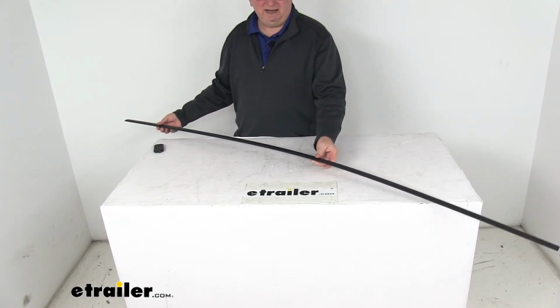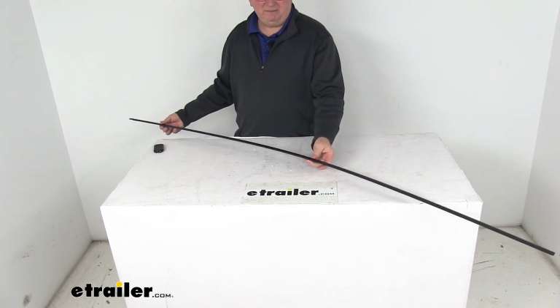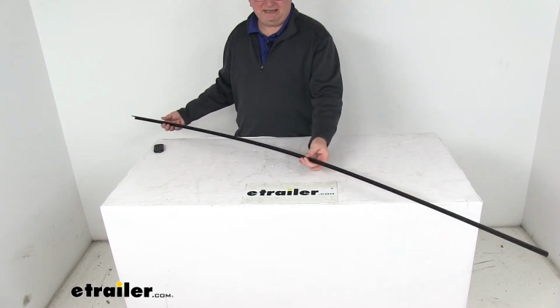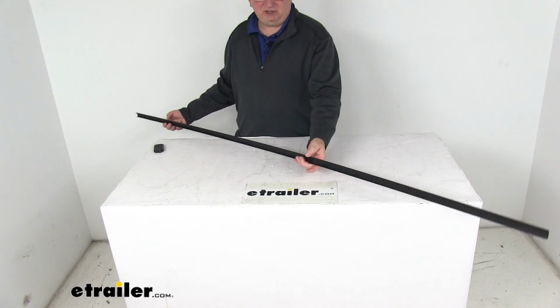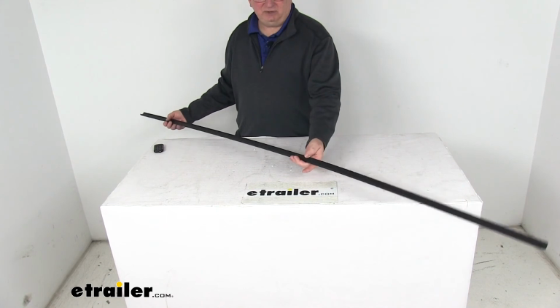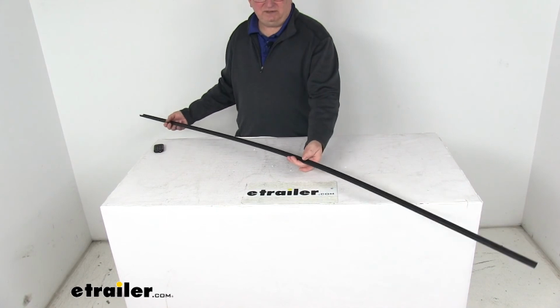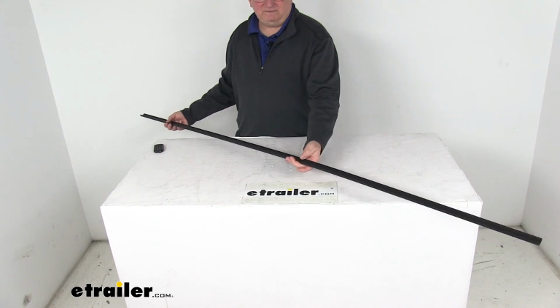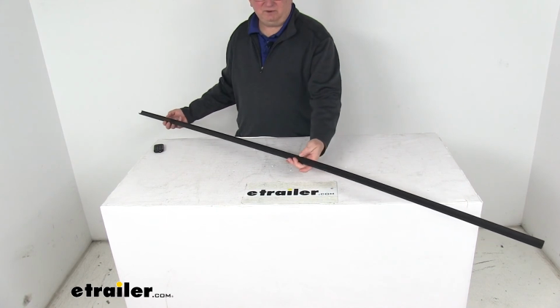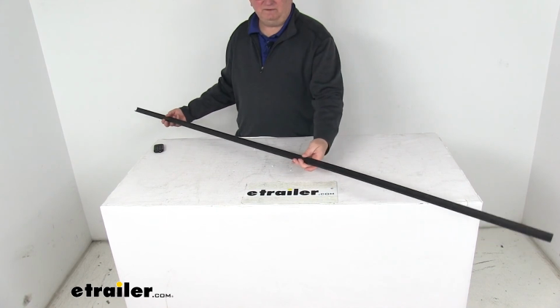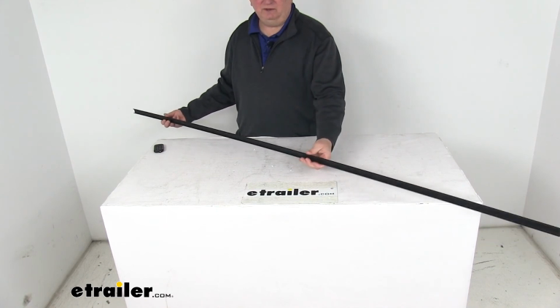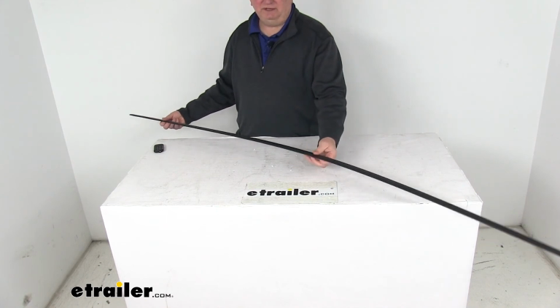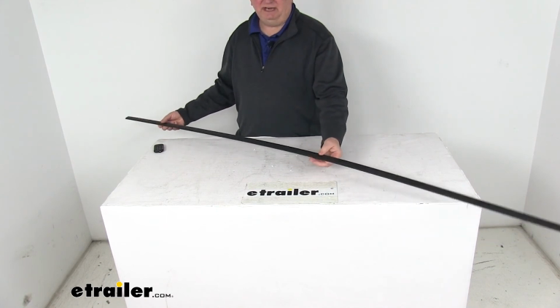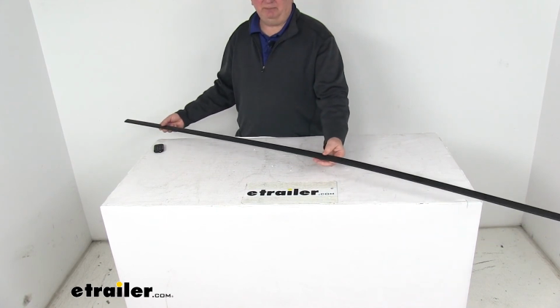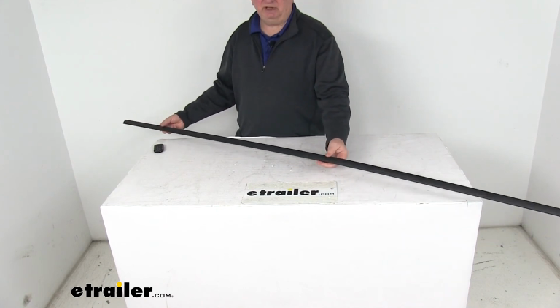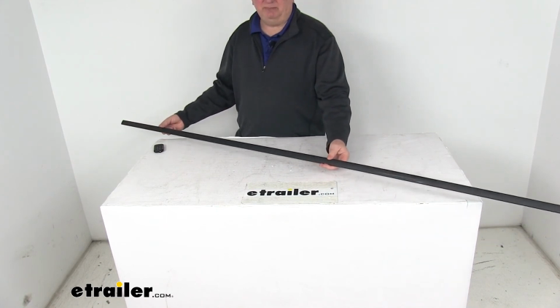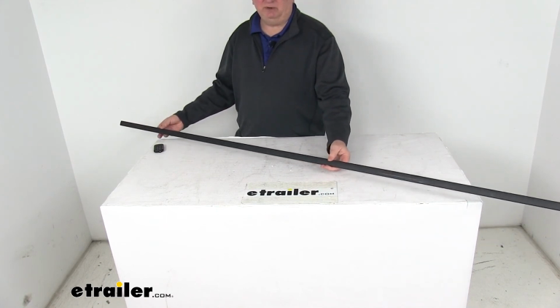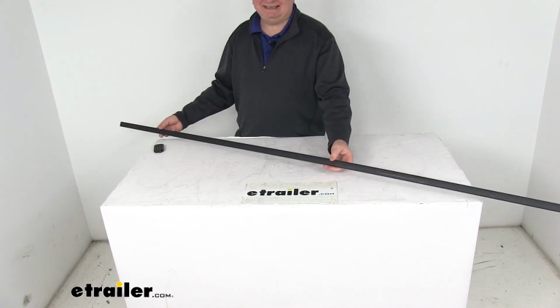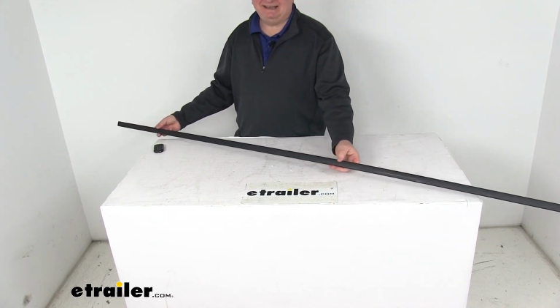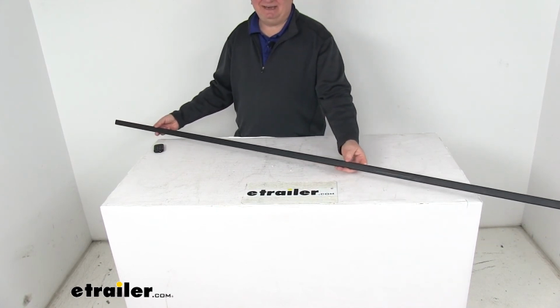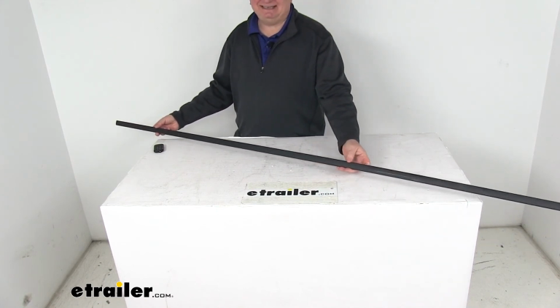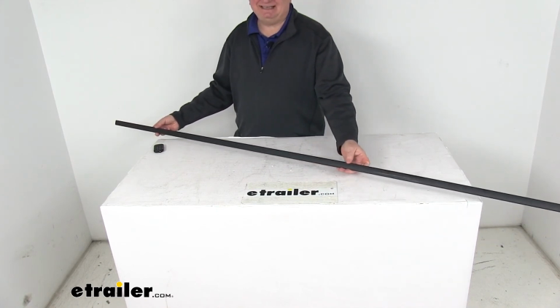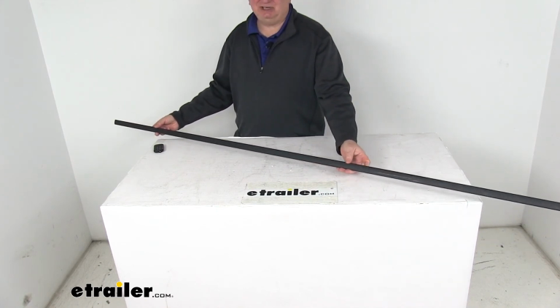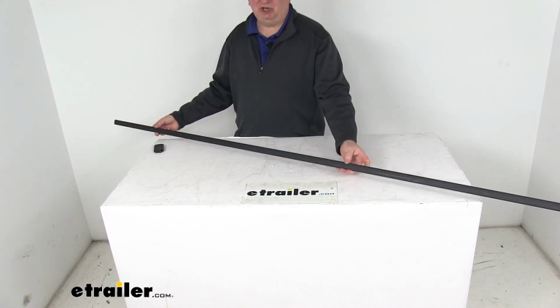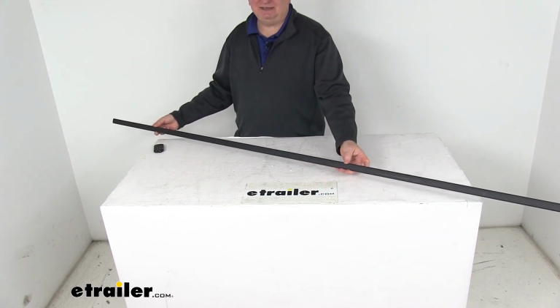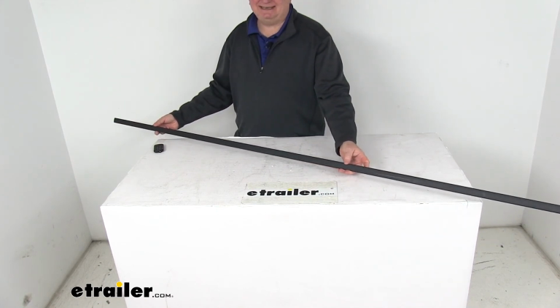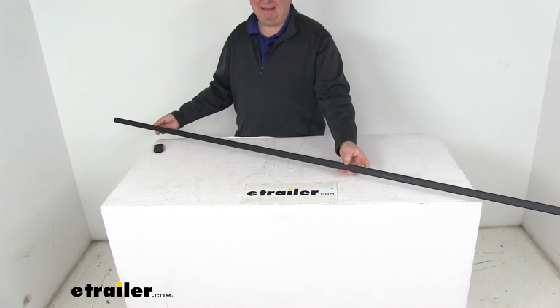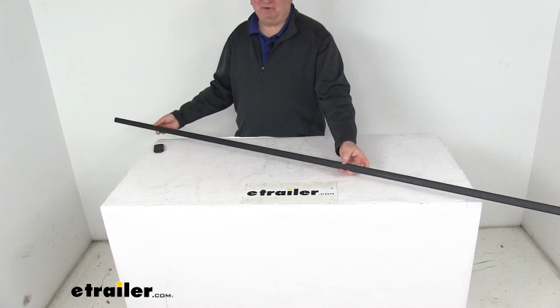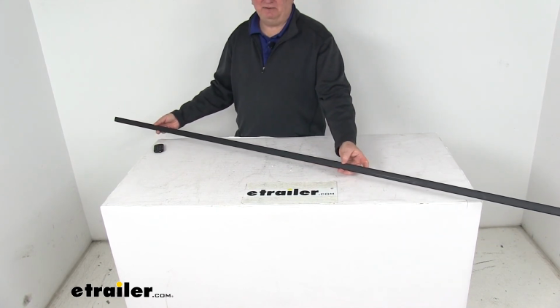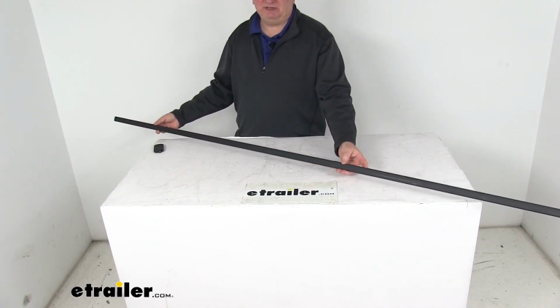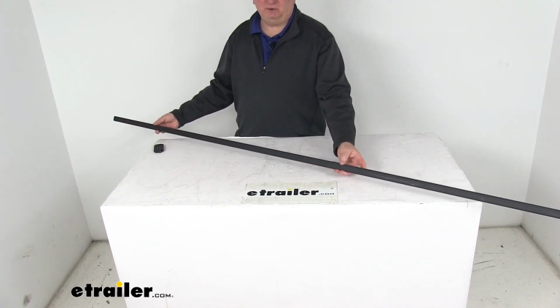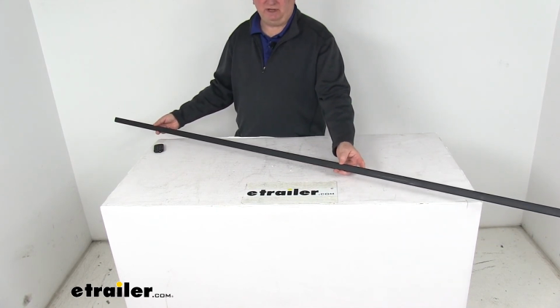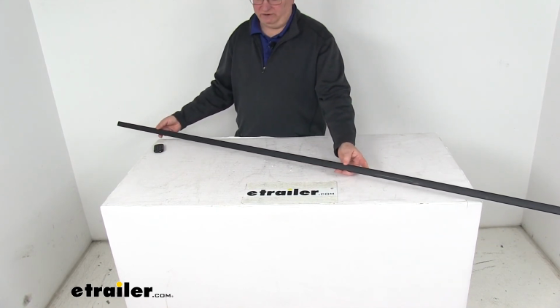That should do it for the review on the Lippert Components 76-inch long snap trim screw cover.